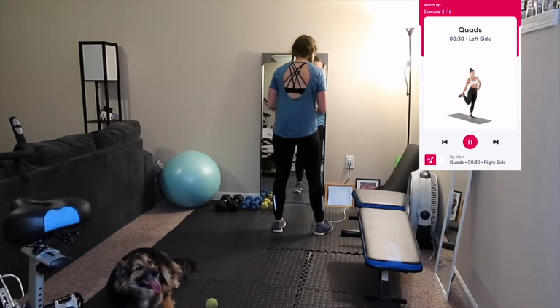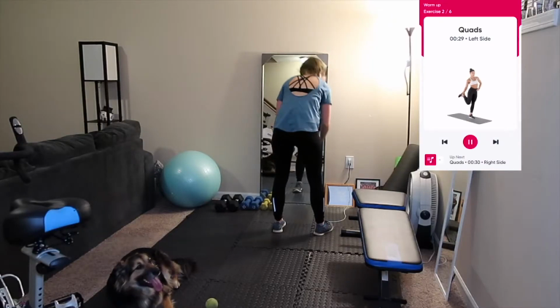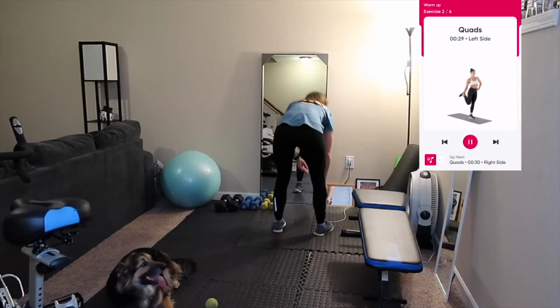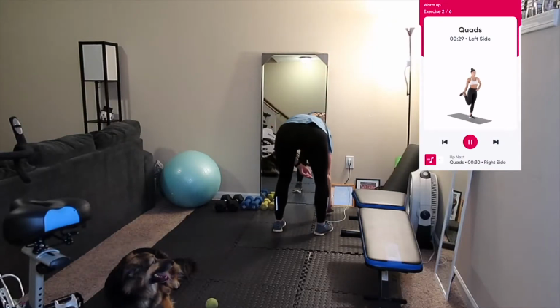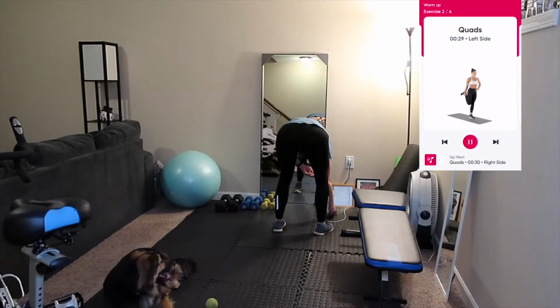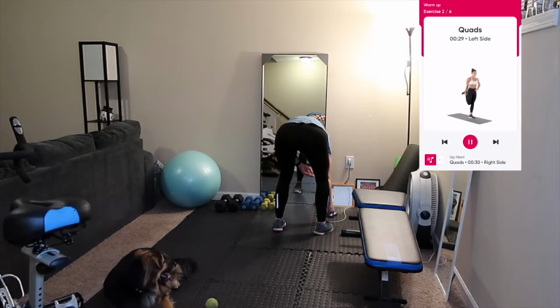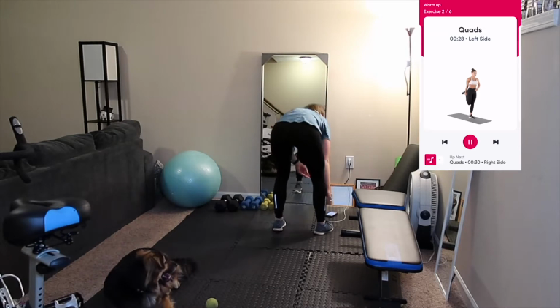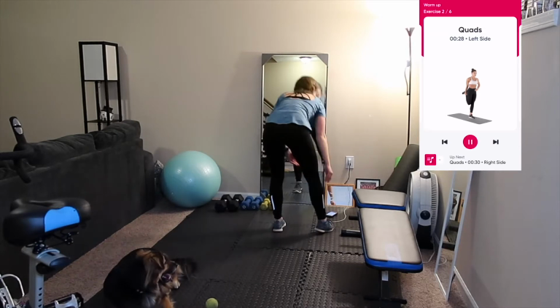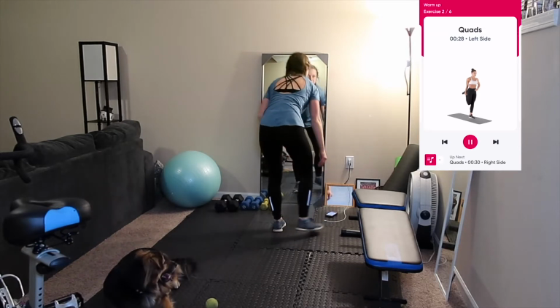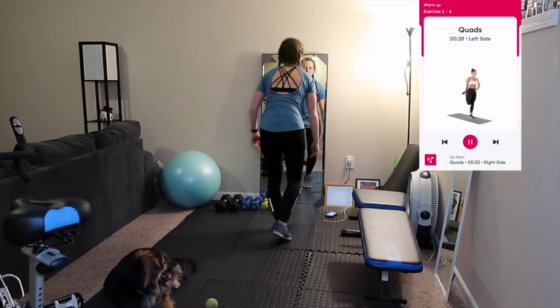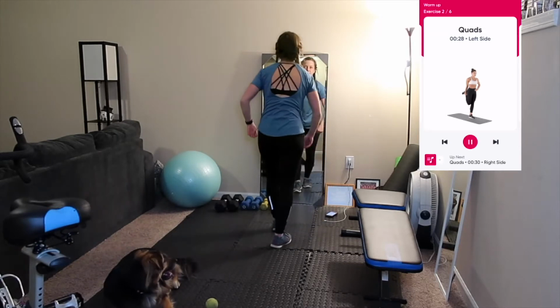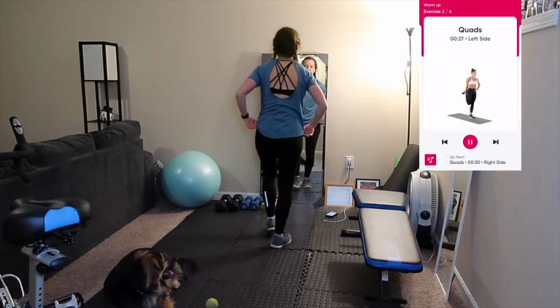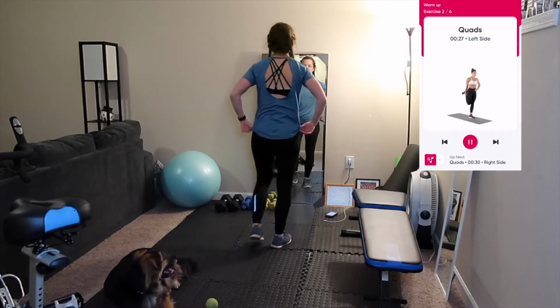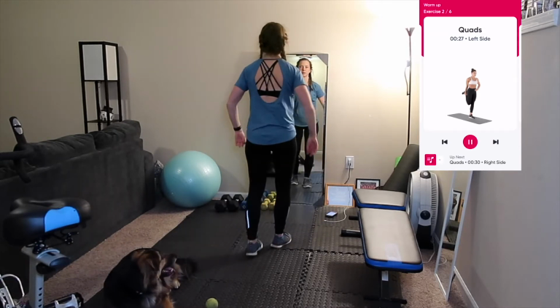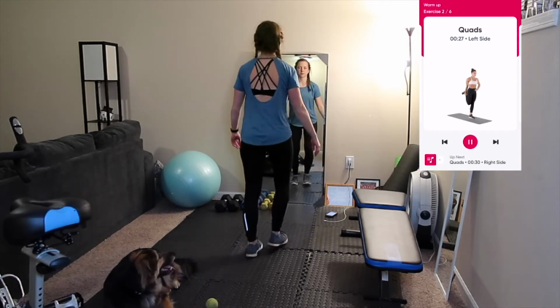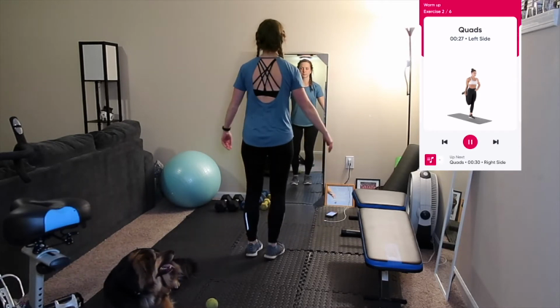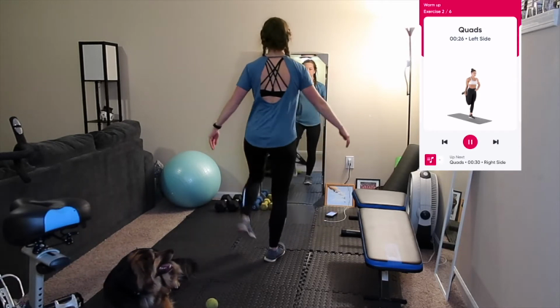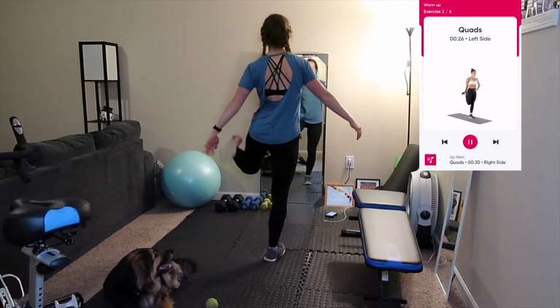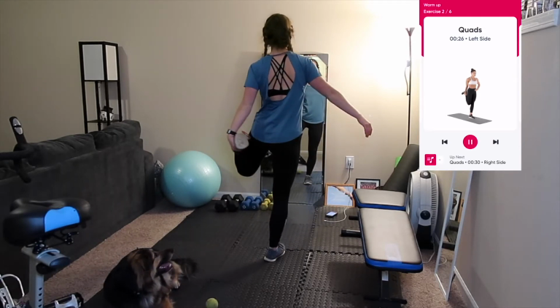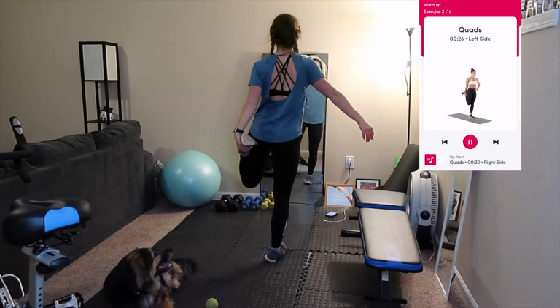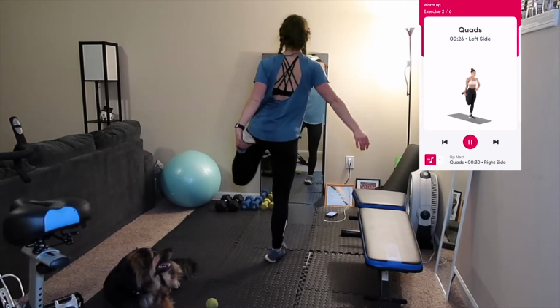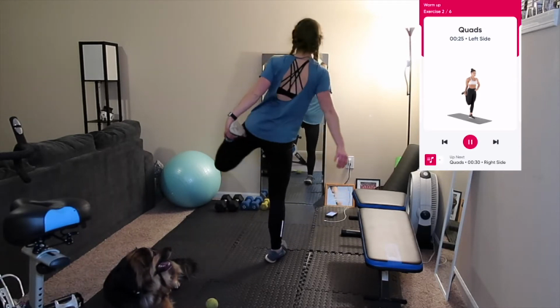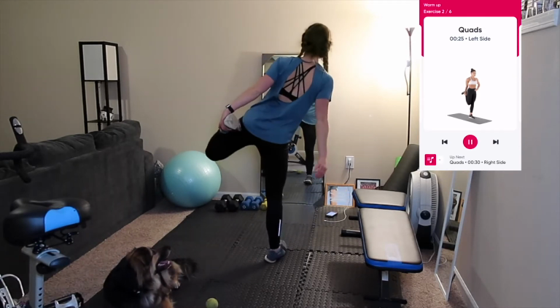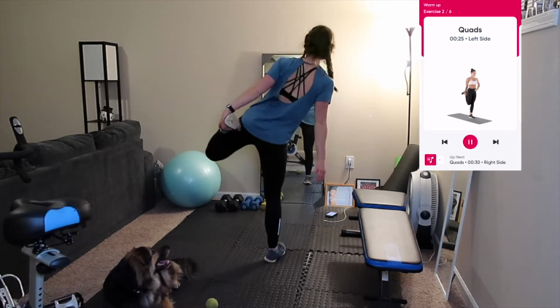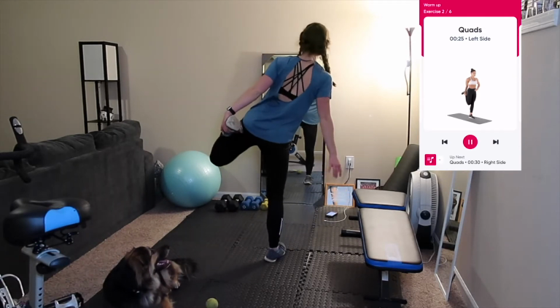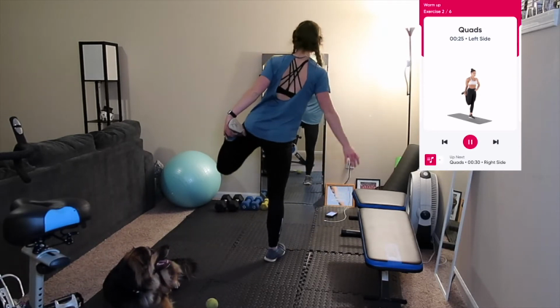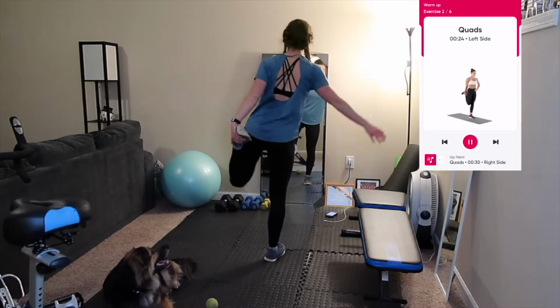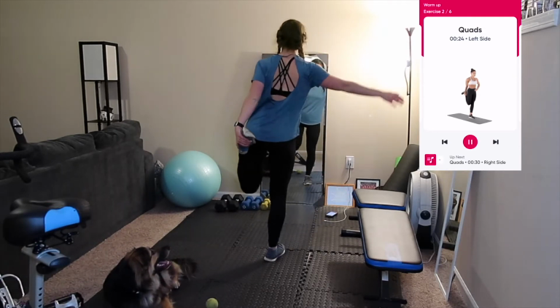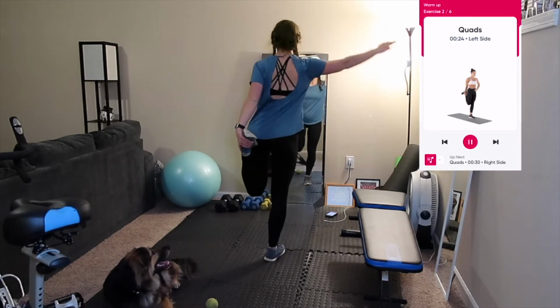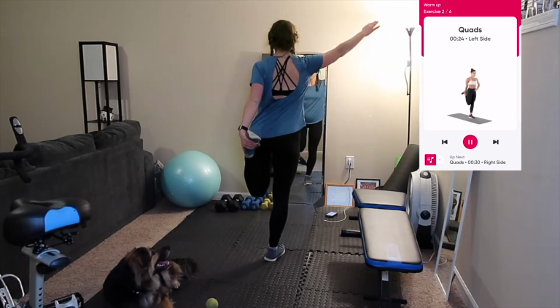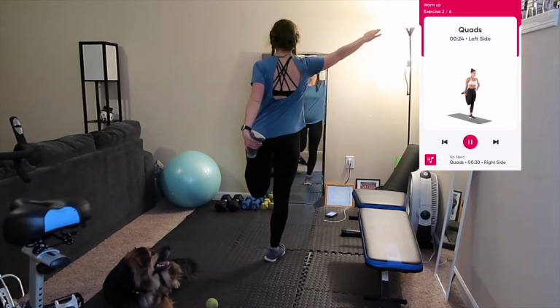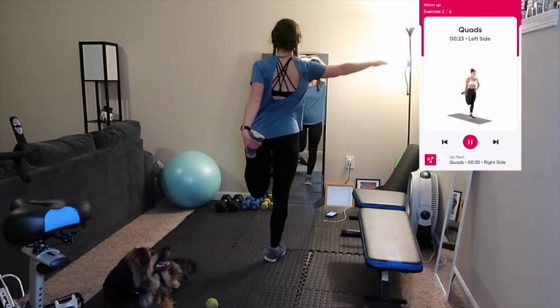Always be sure to stretch before and after your workout so that you are less likely to injure yourself and so that you aren't as sore.